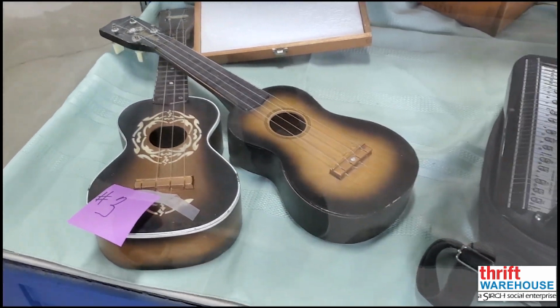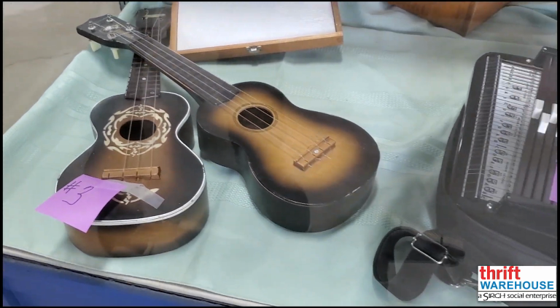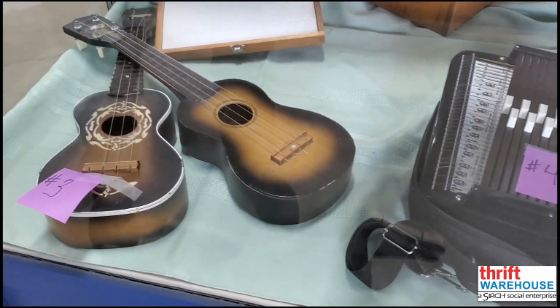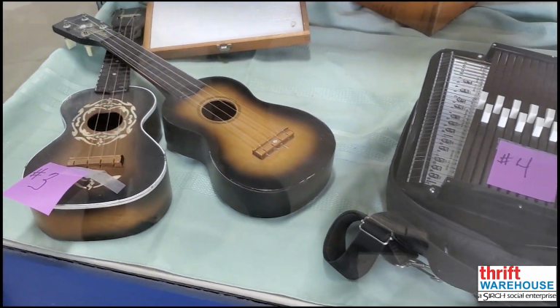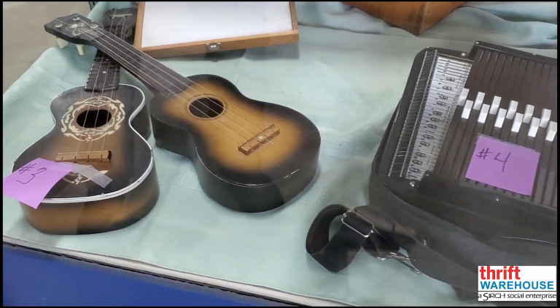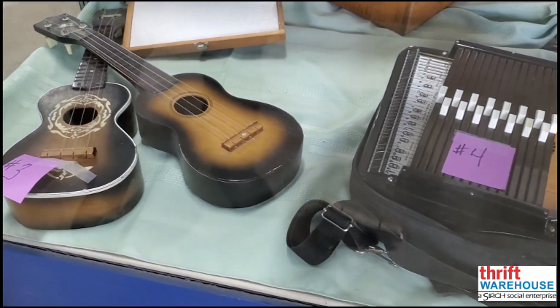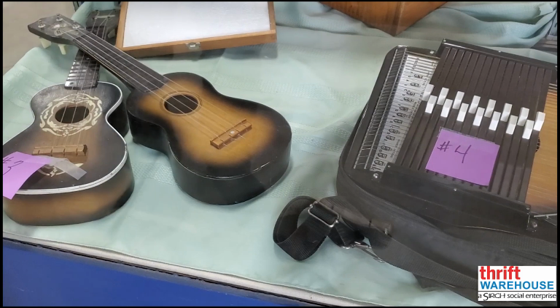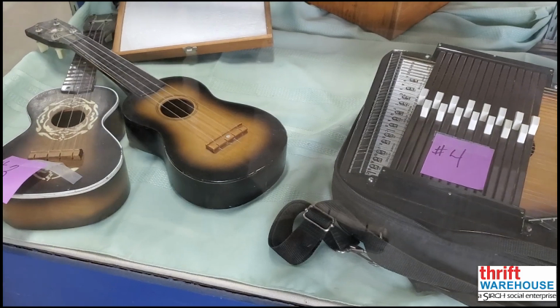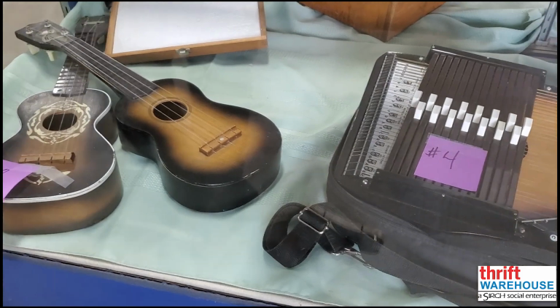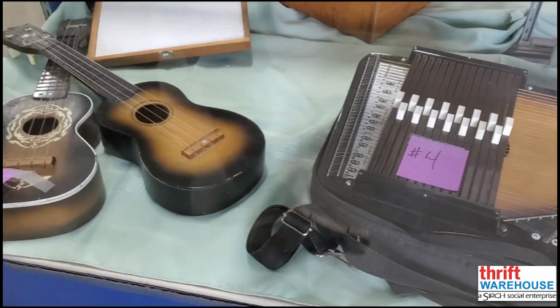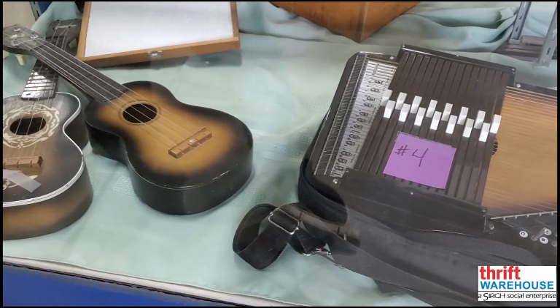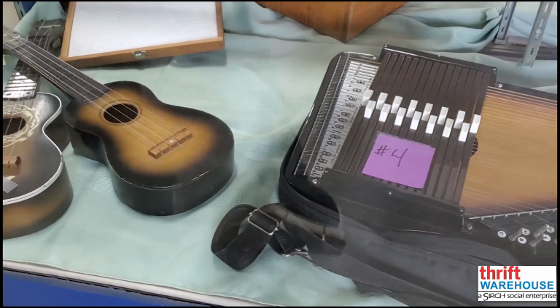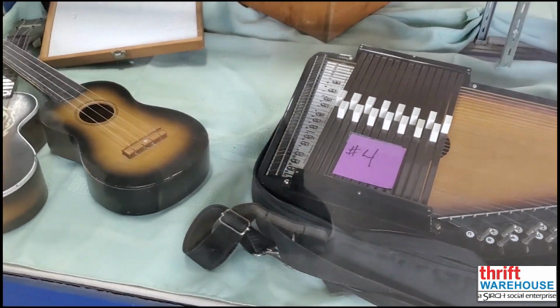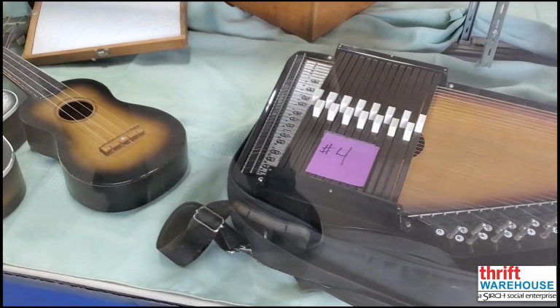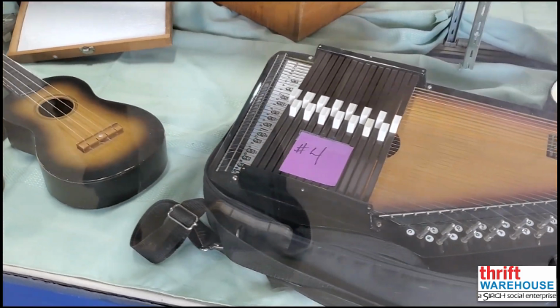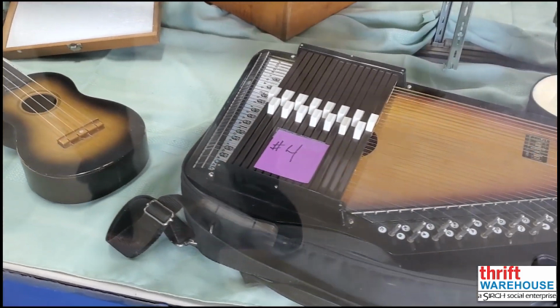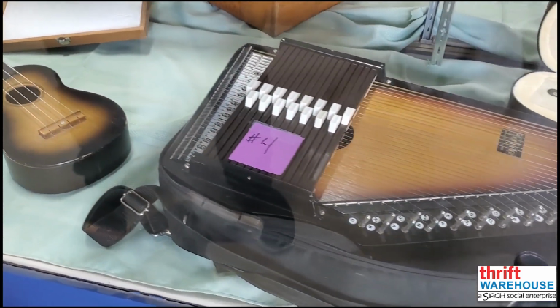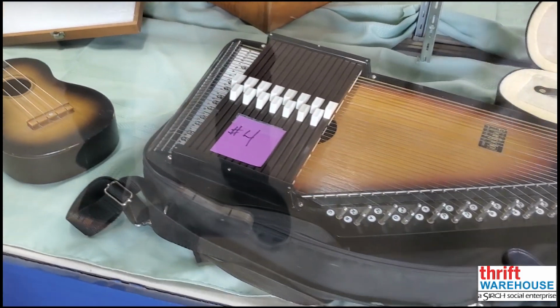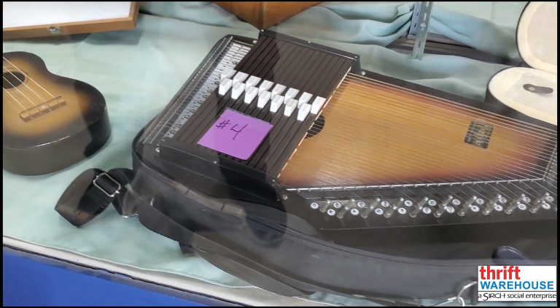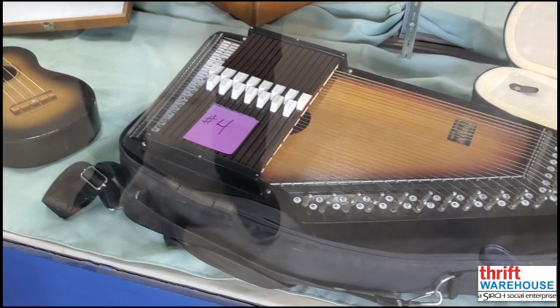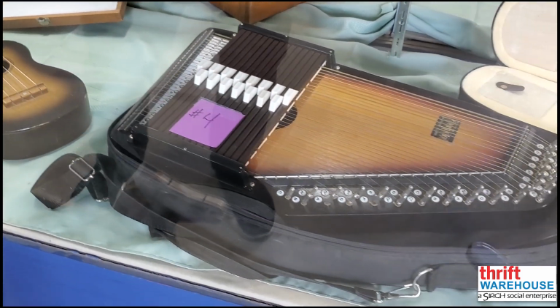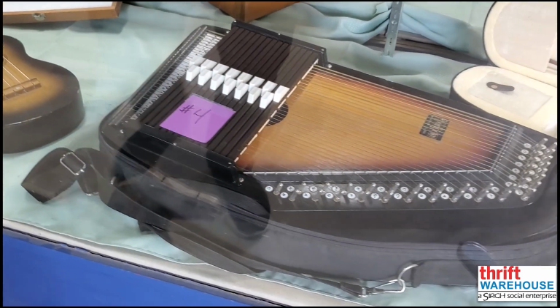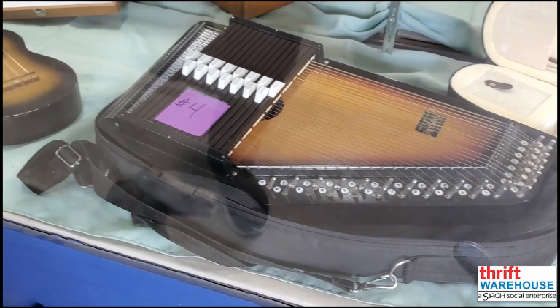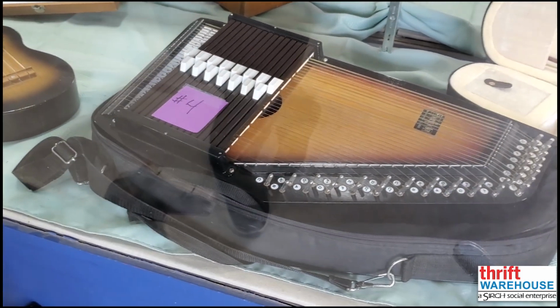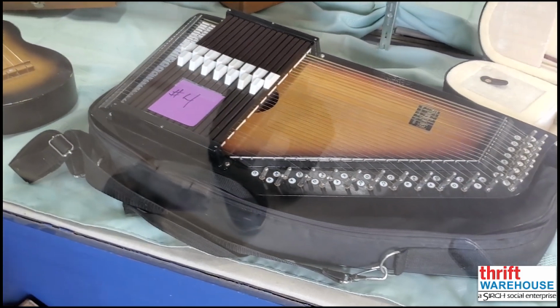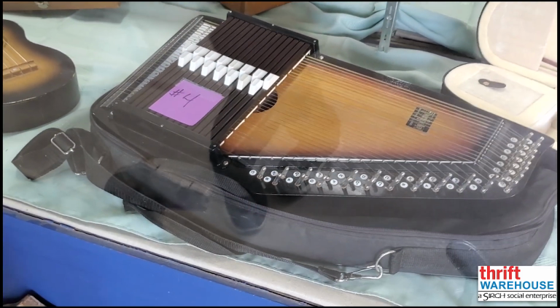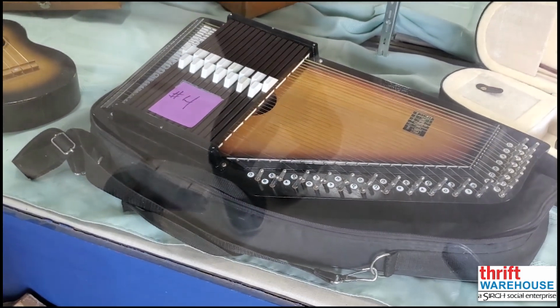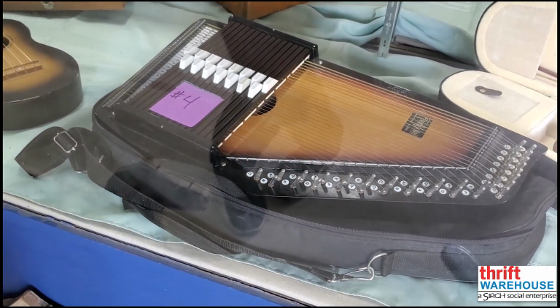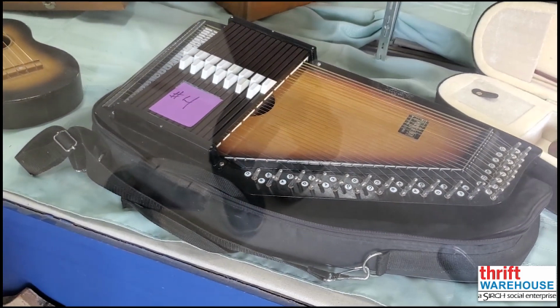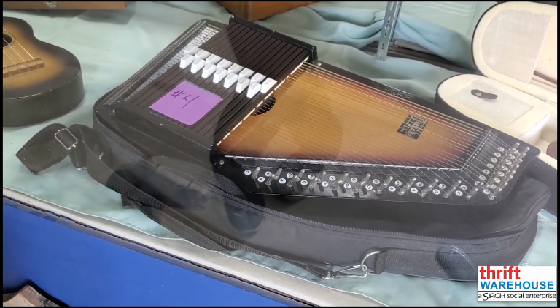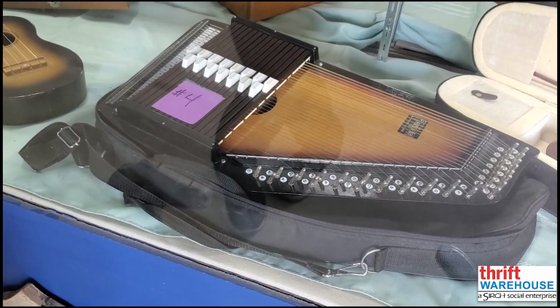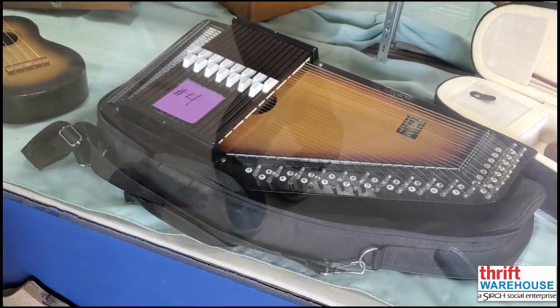Item number four is this auto harp. It has been excellently maintained by a loving owner and comes with a beautiful travel case.